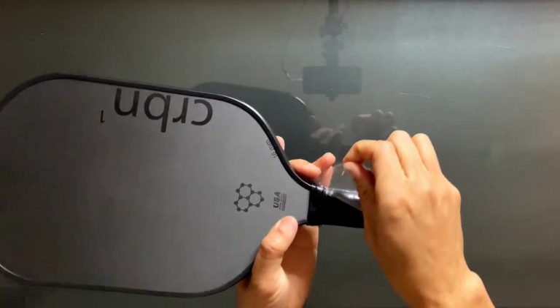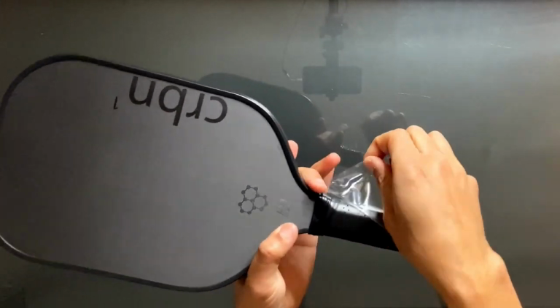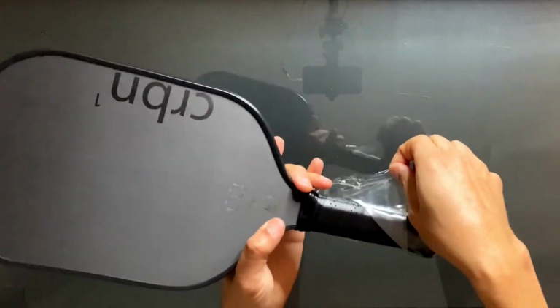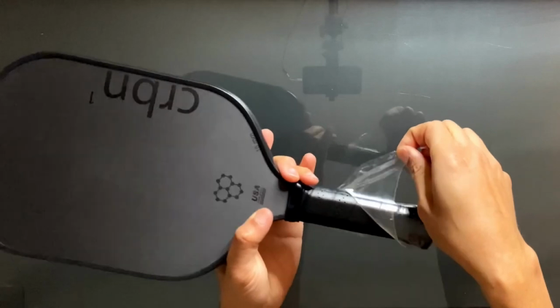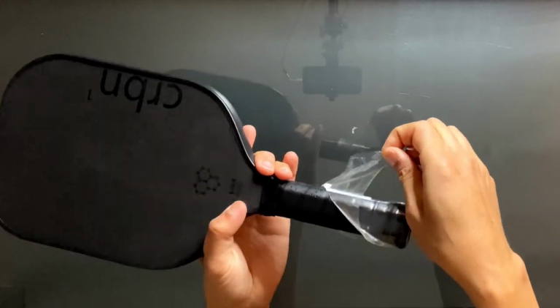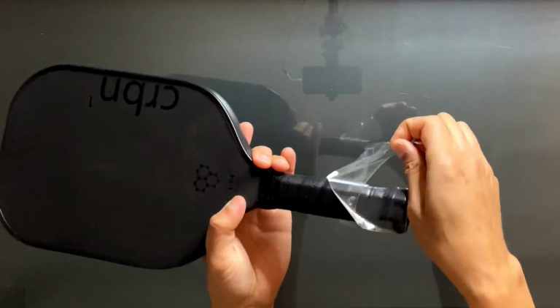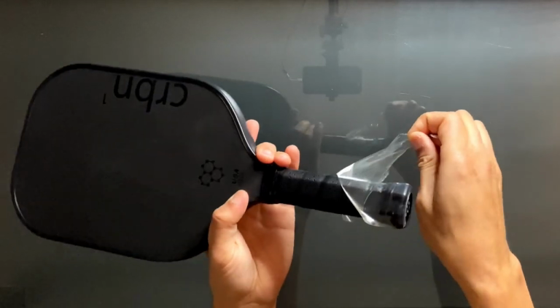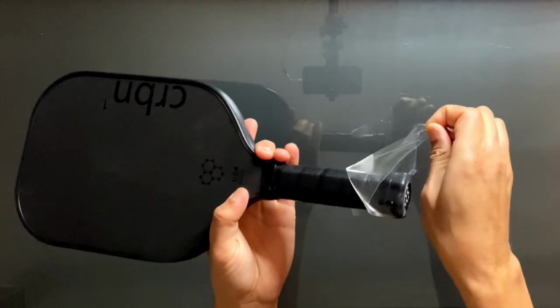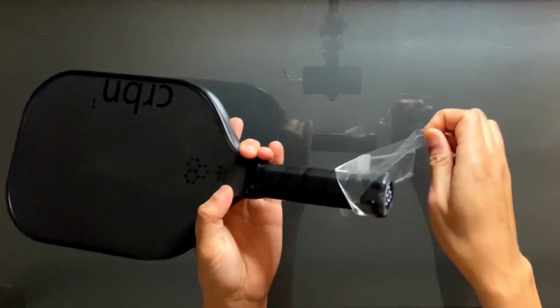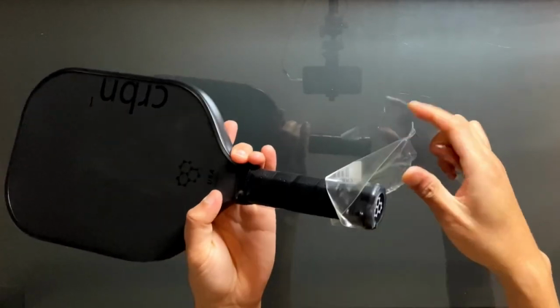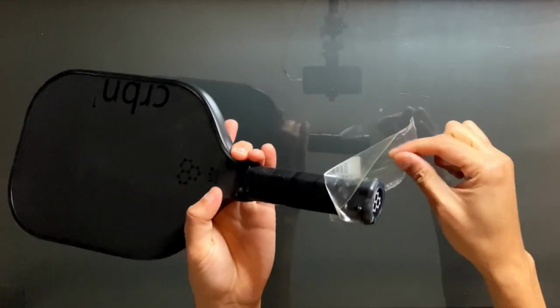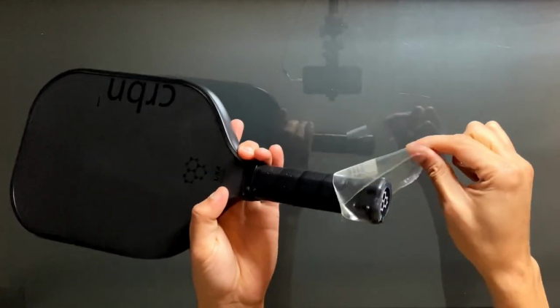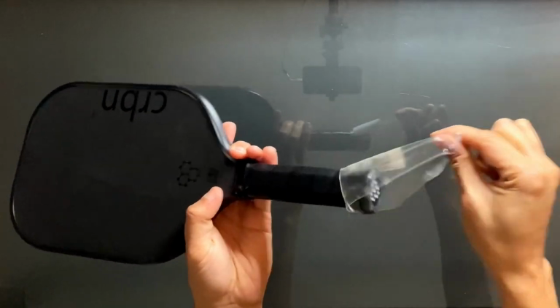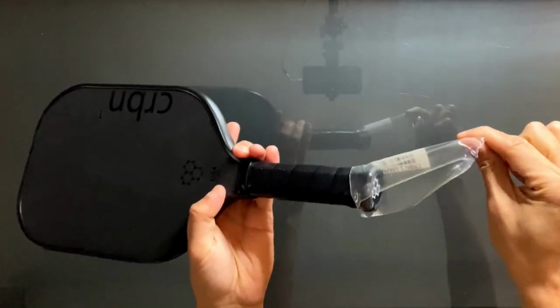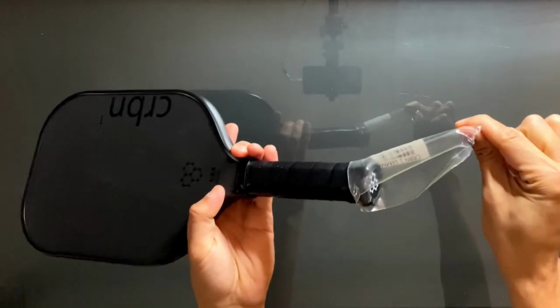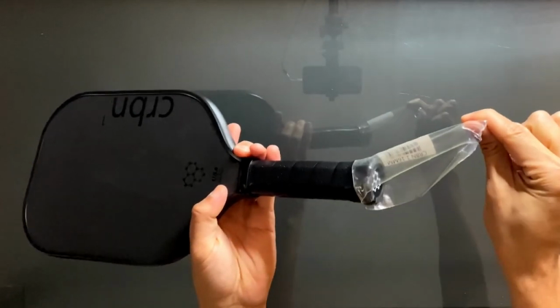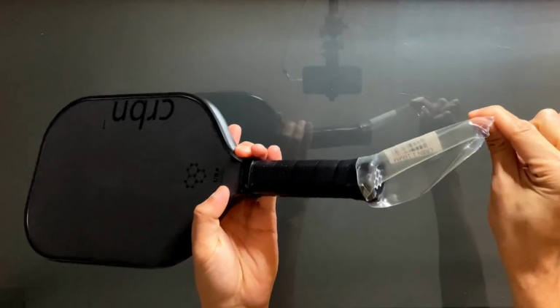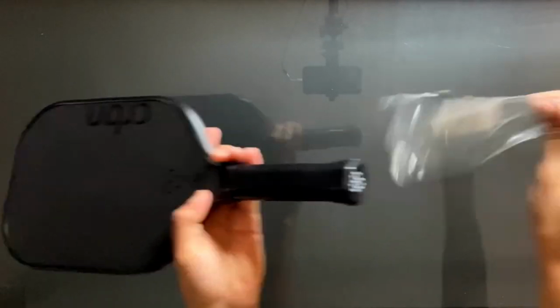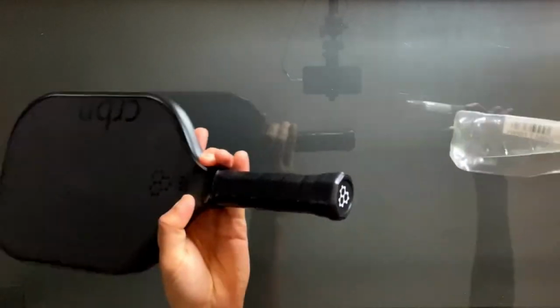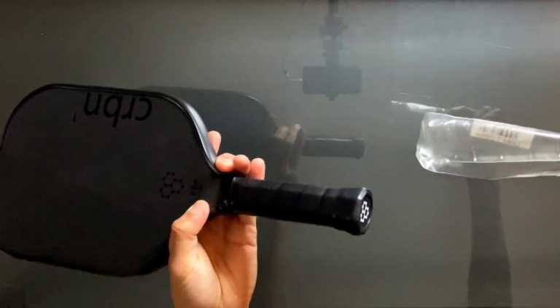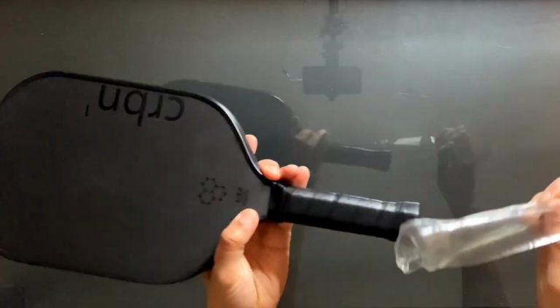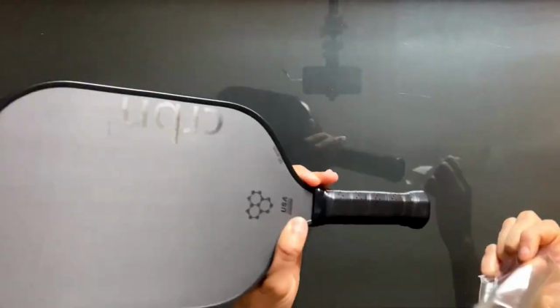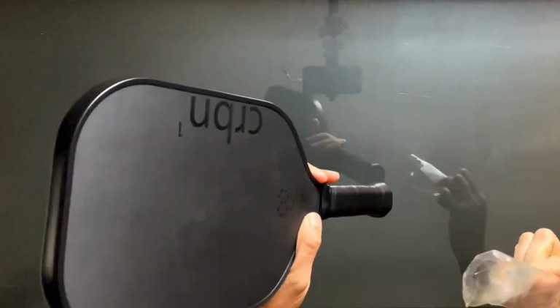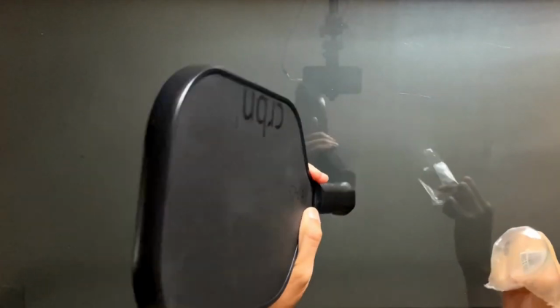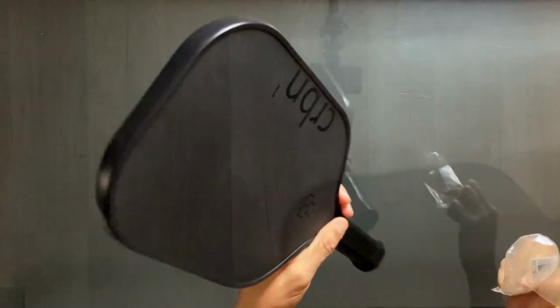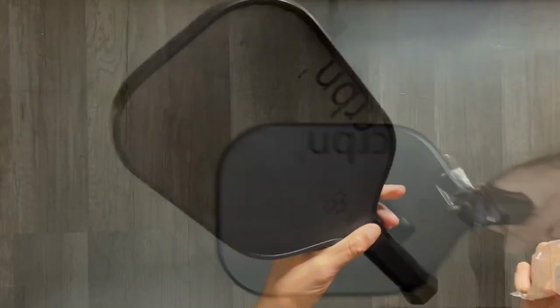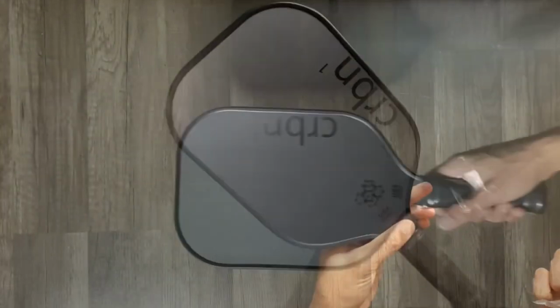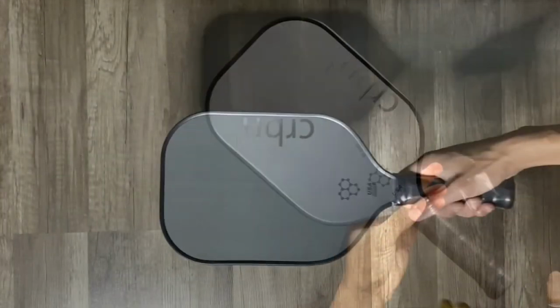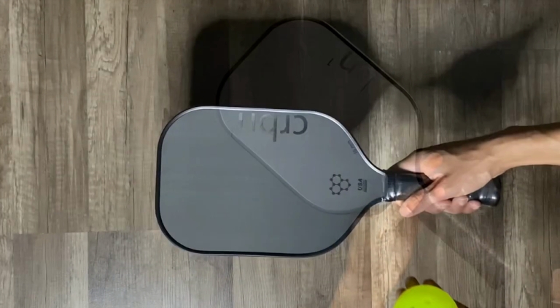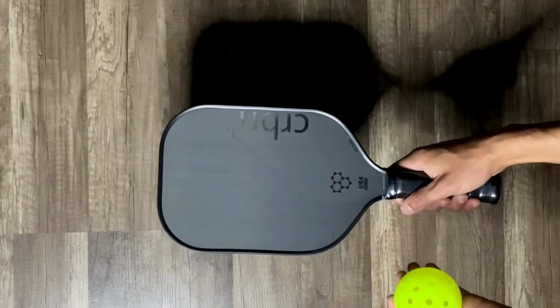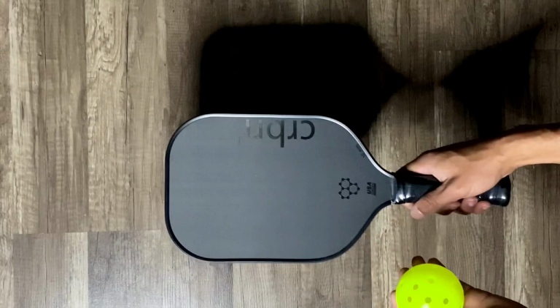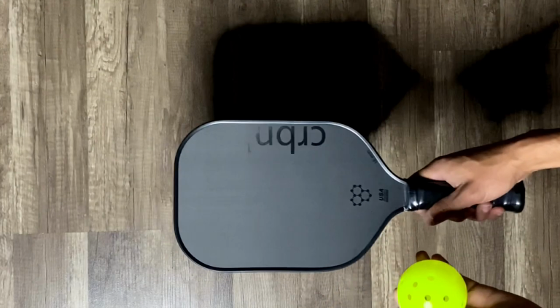If you're interested in hearing a quick bounce test to see what this paddle sounds like, here you go — listen closely.